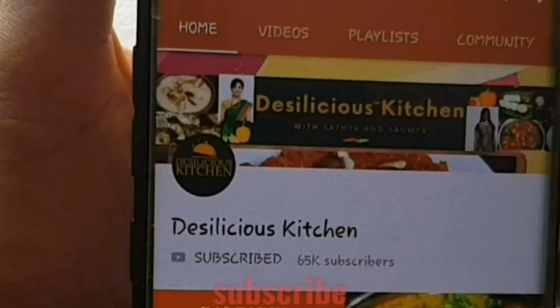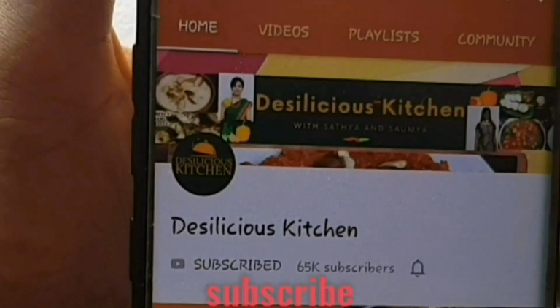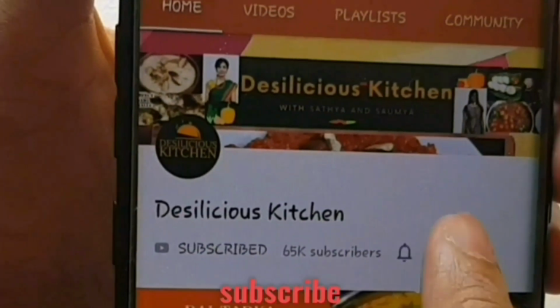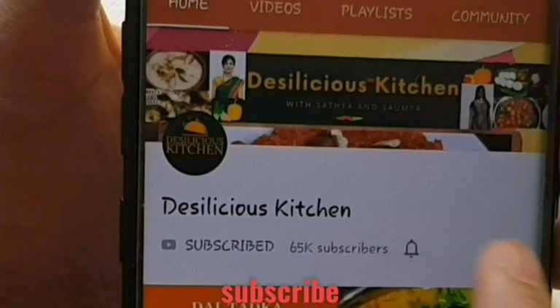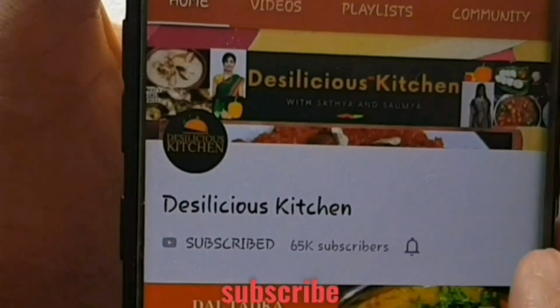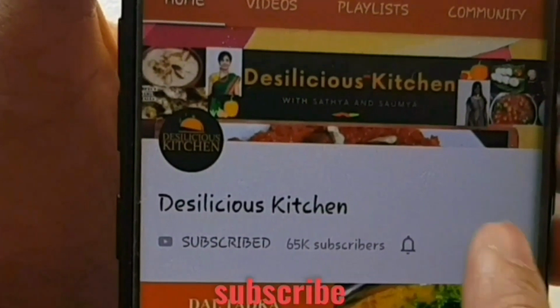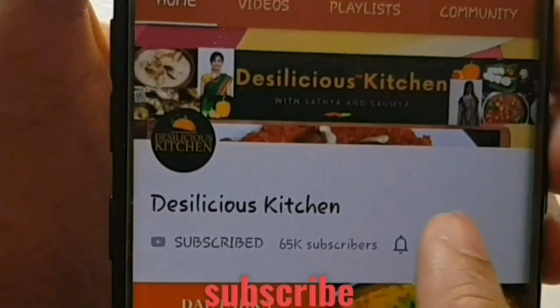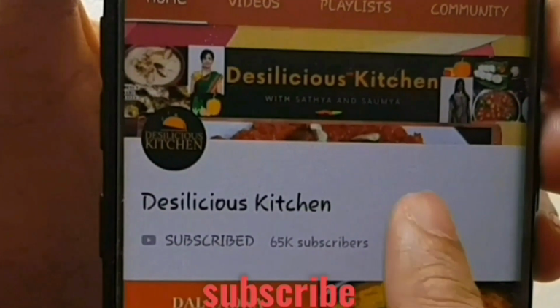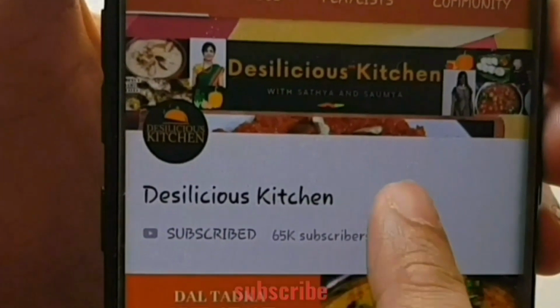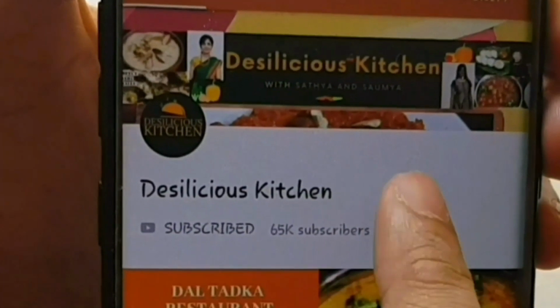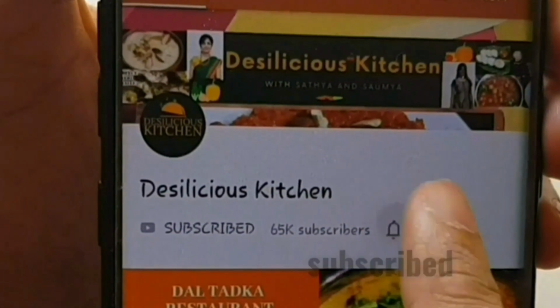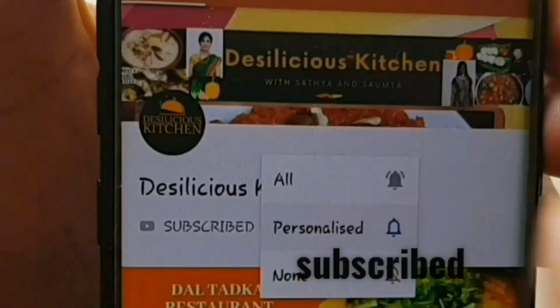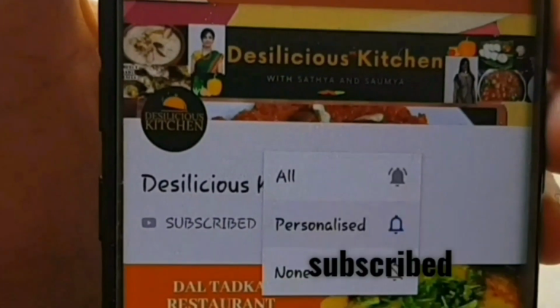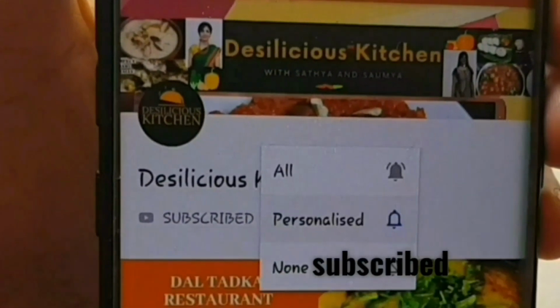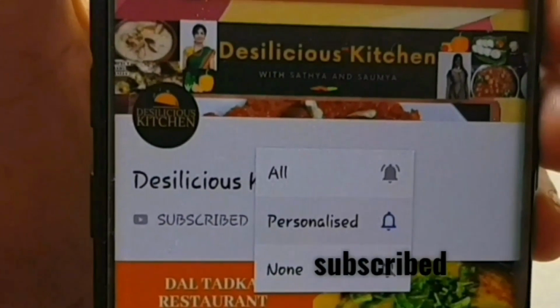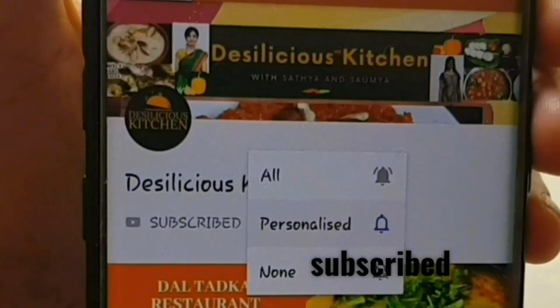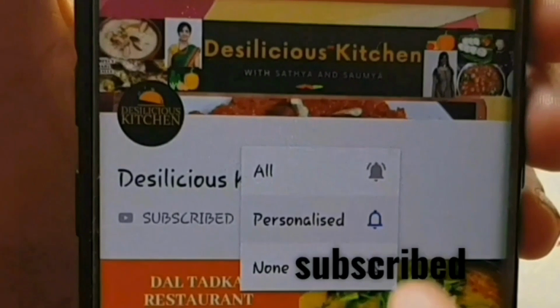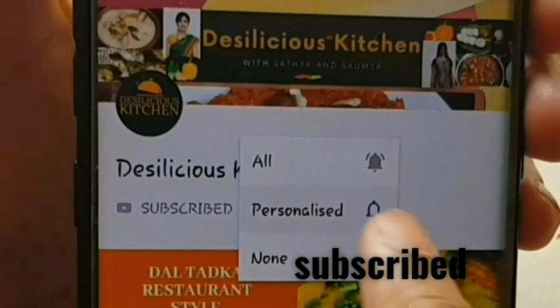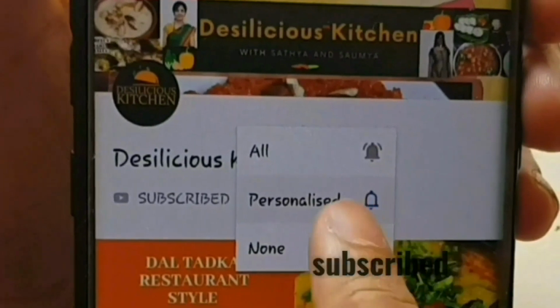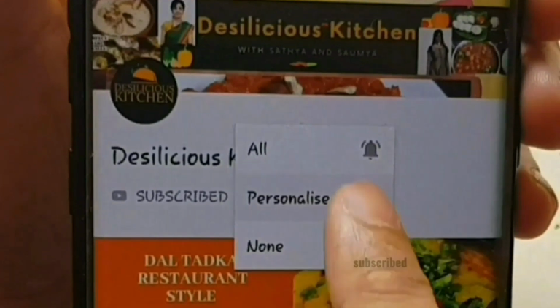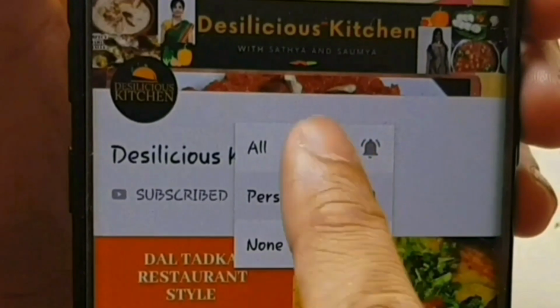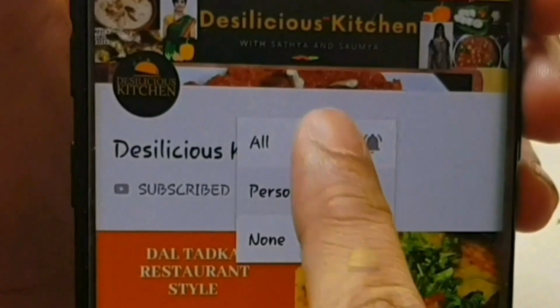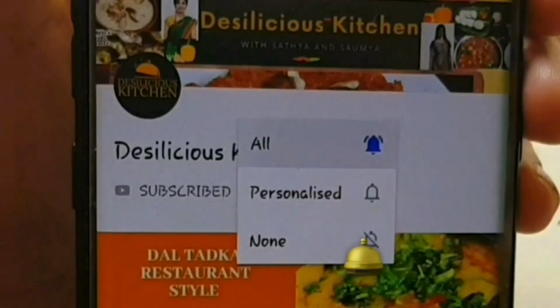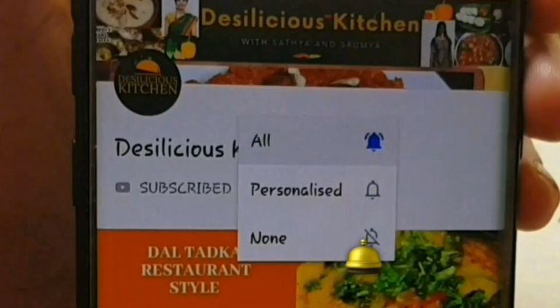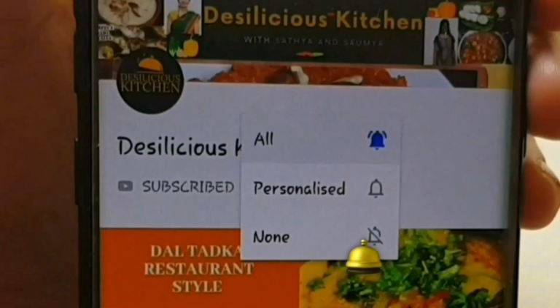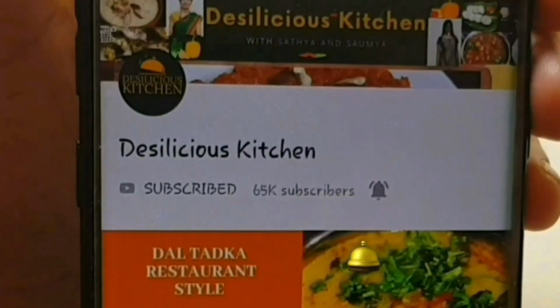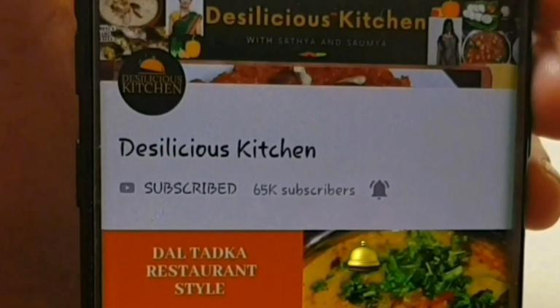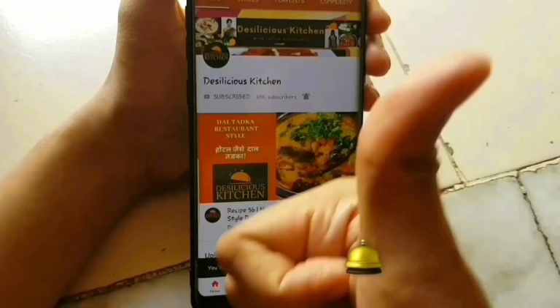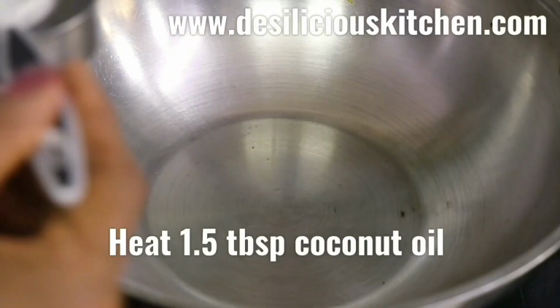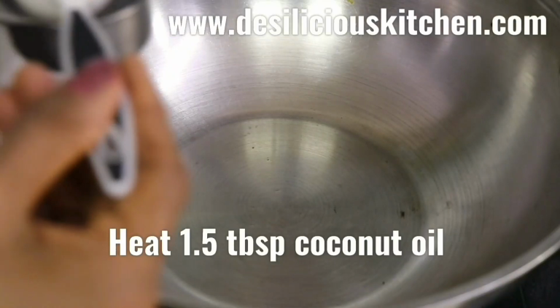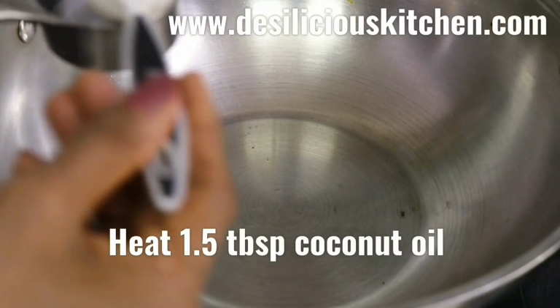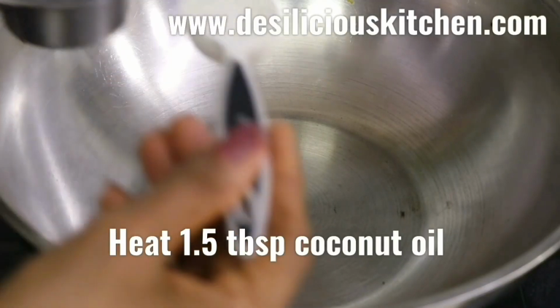Before that, do not forget to subscribe to our channel and press the bell icon to receive notifications from us.